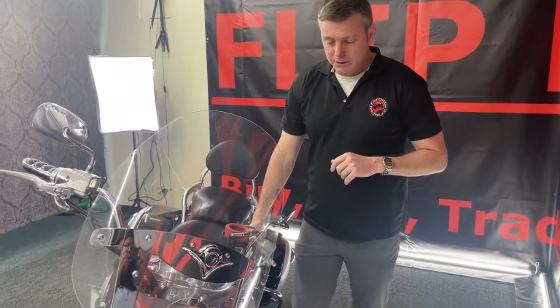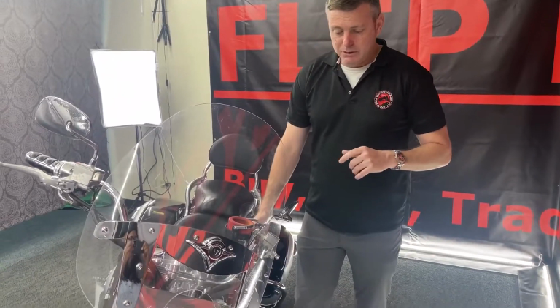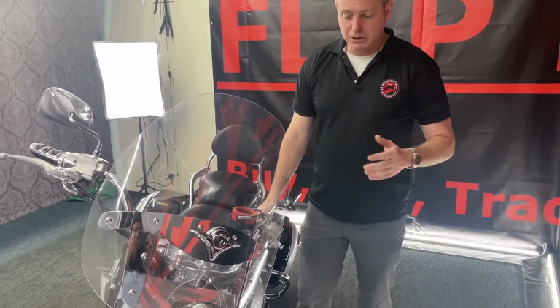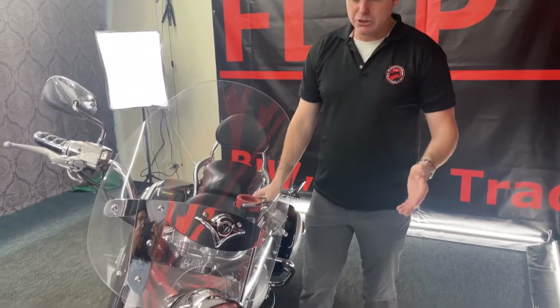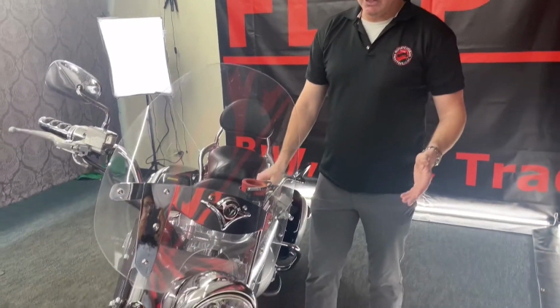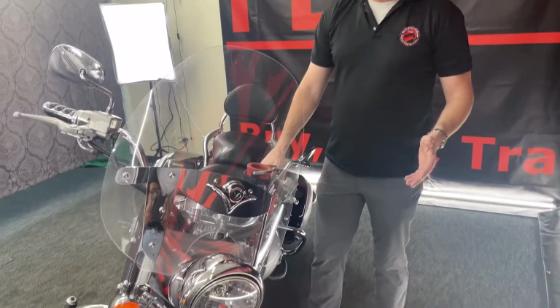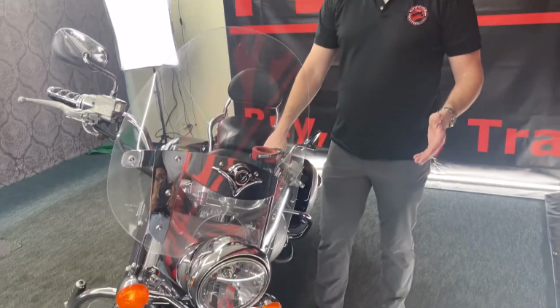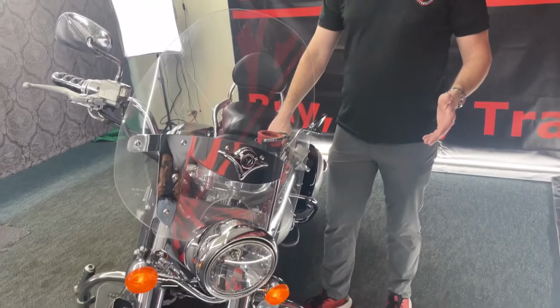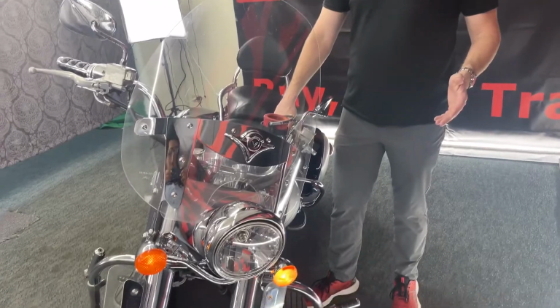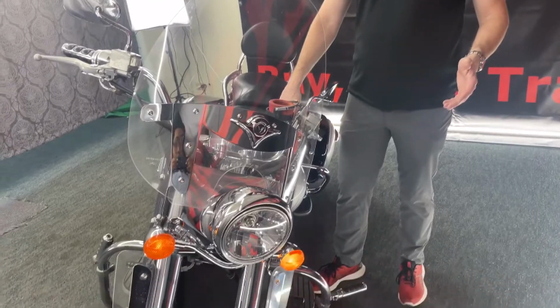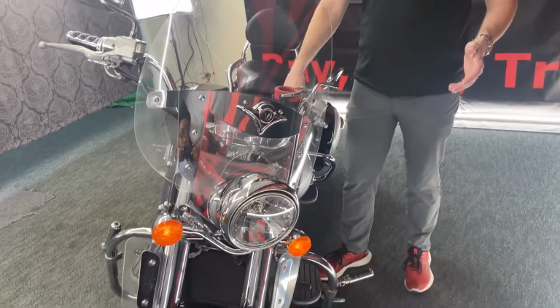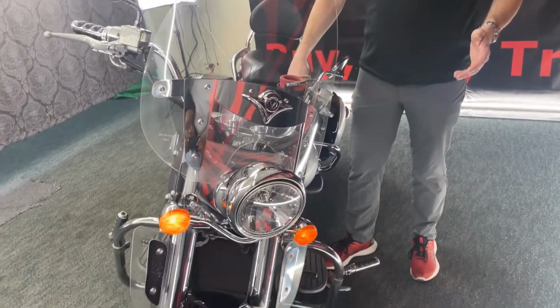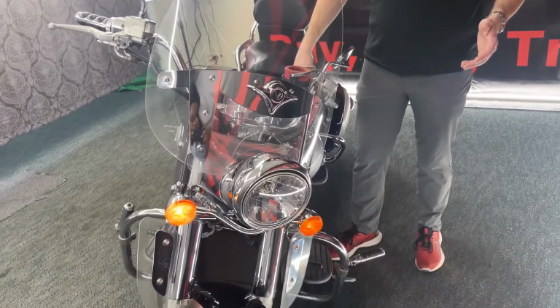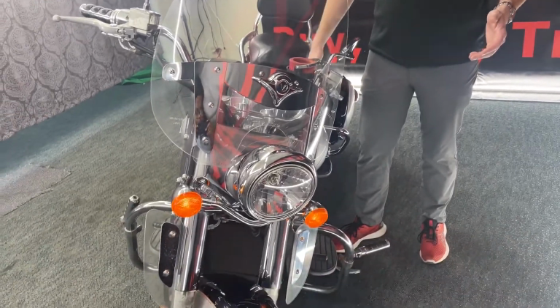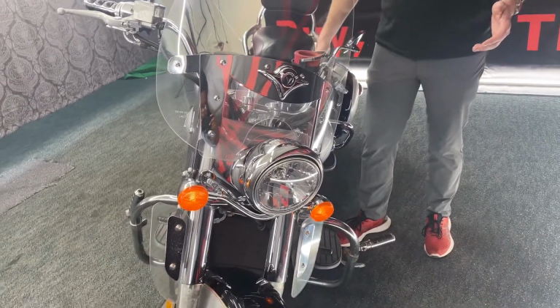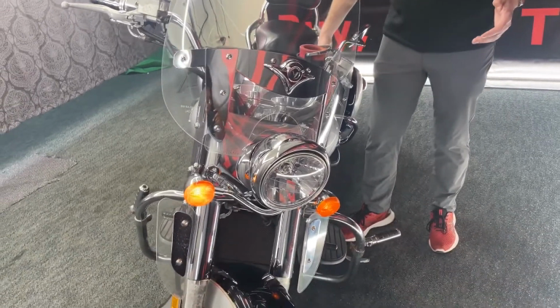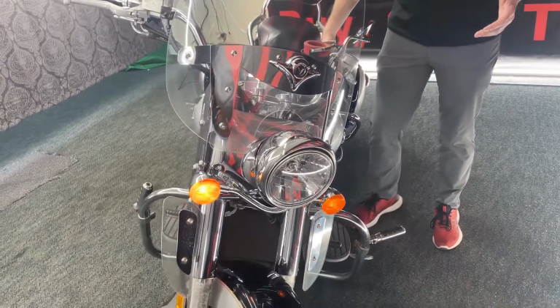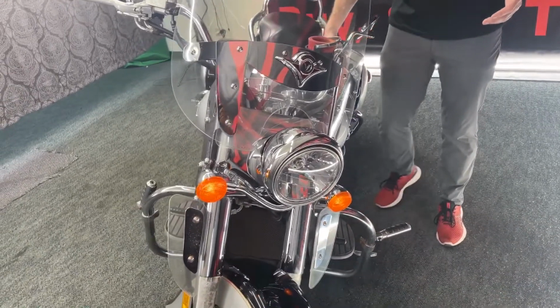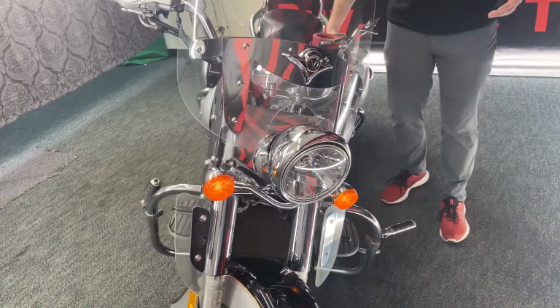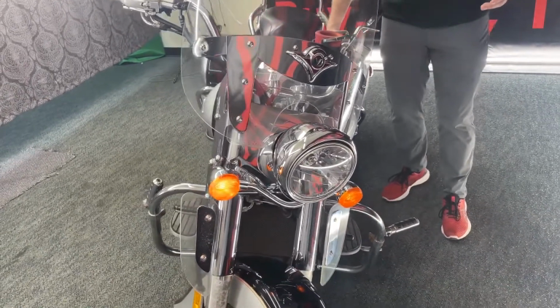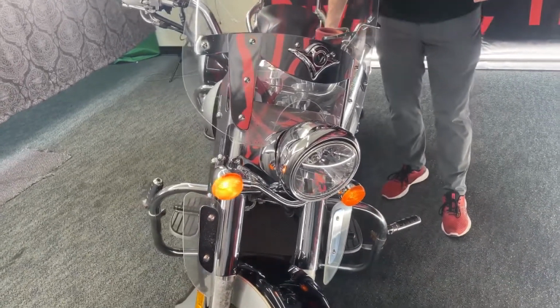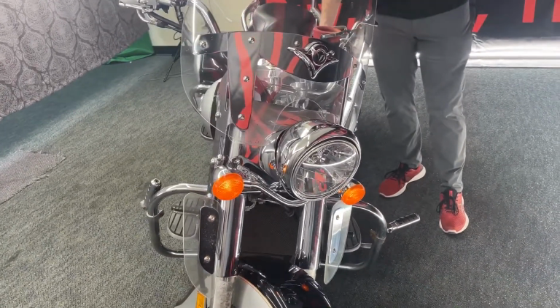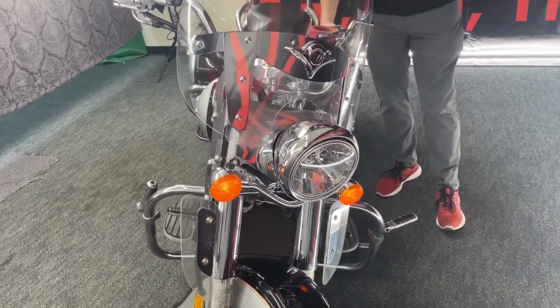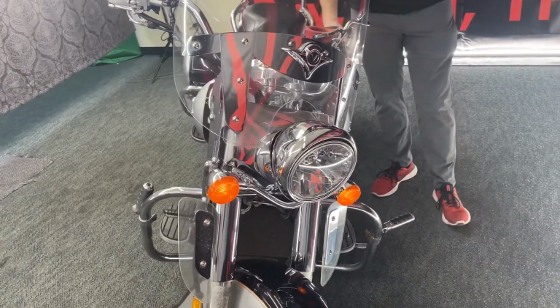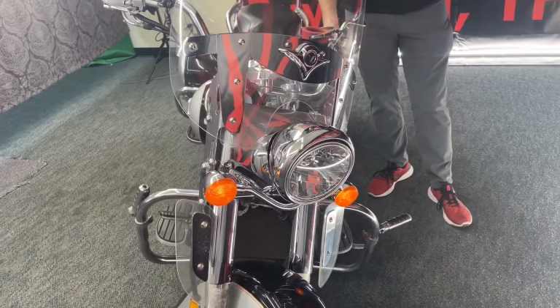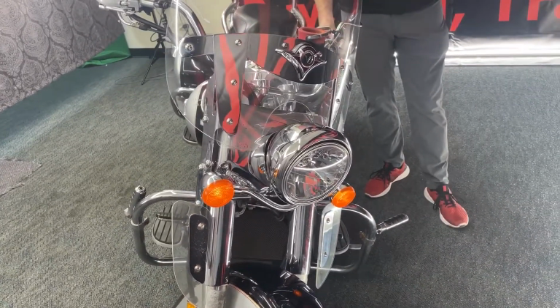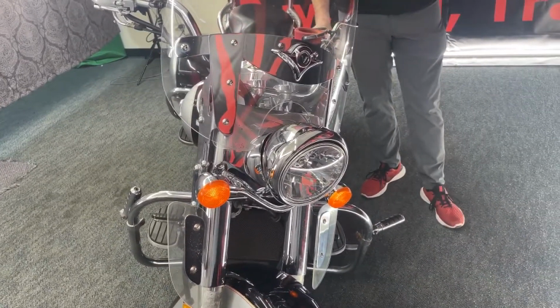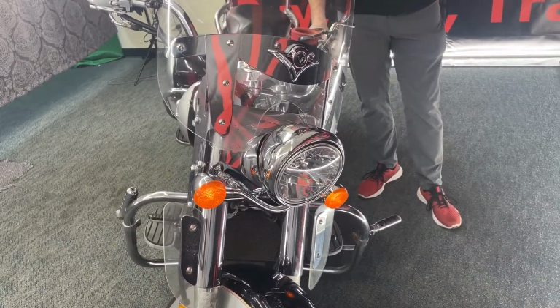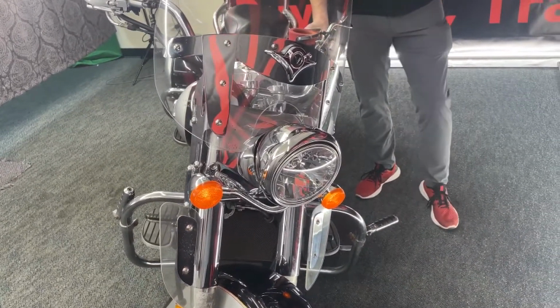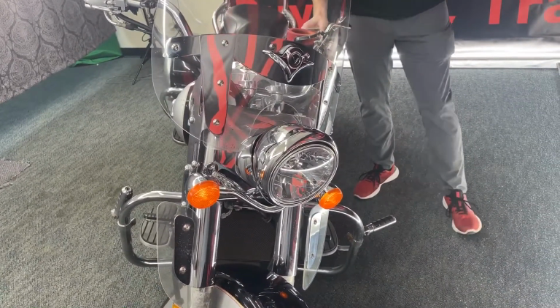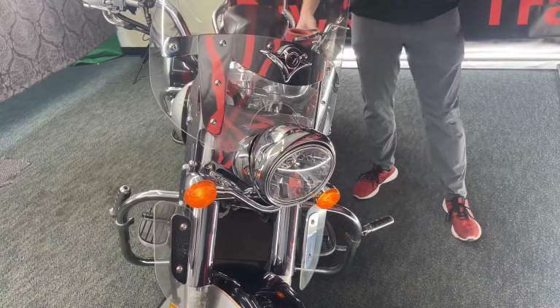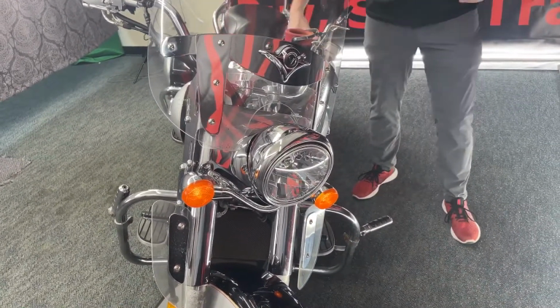There's your left turn signal, your right turn signal, your horn.